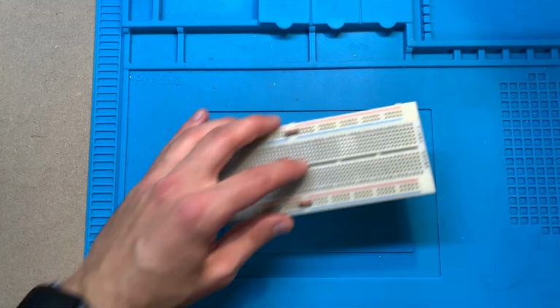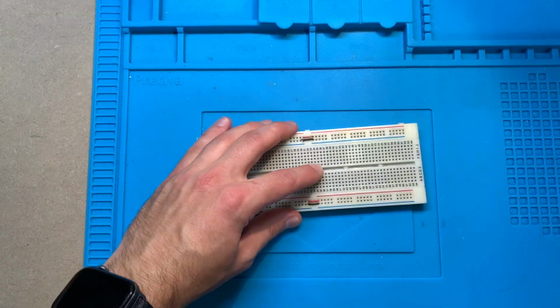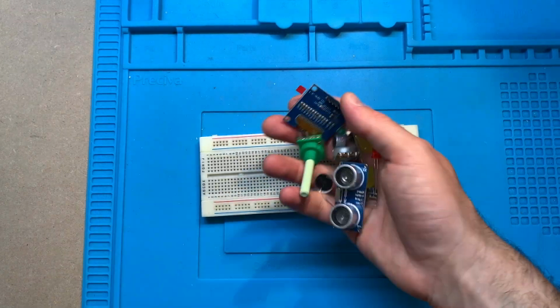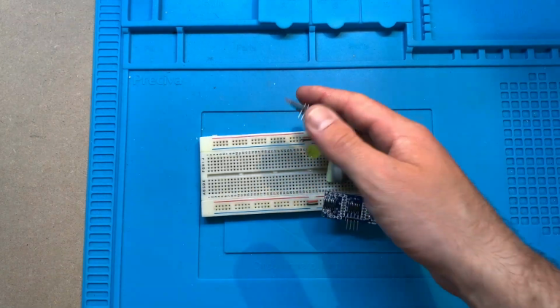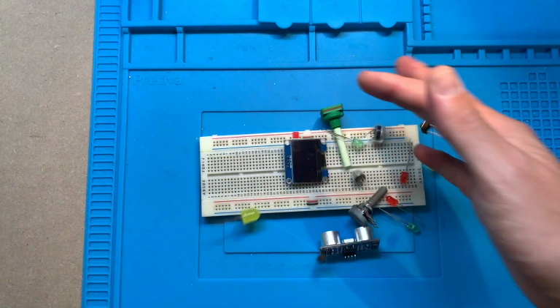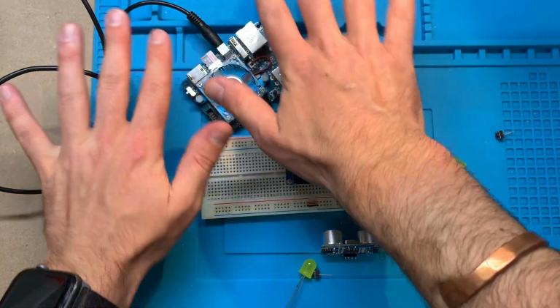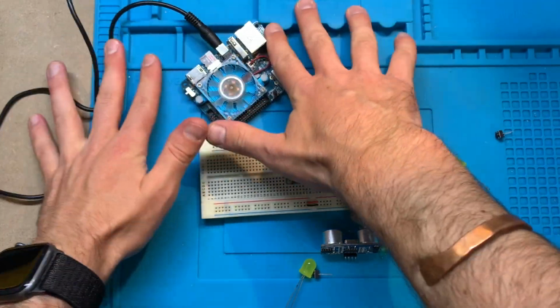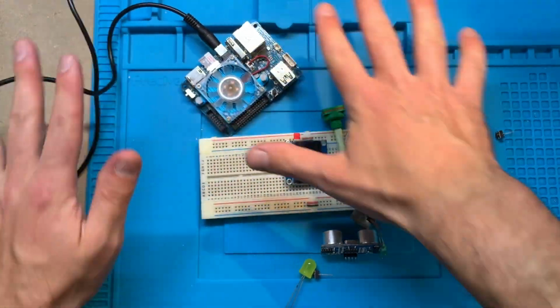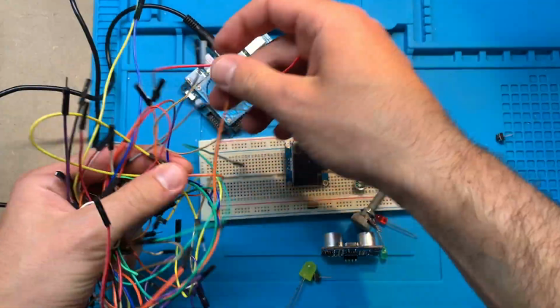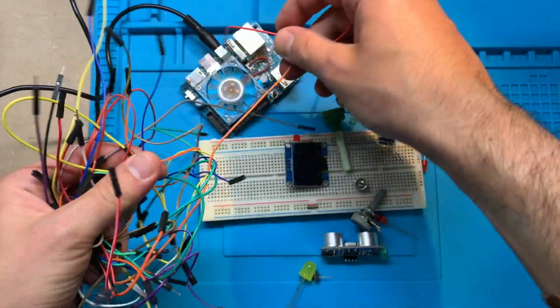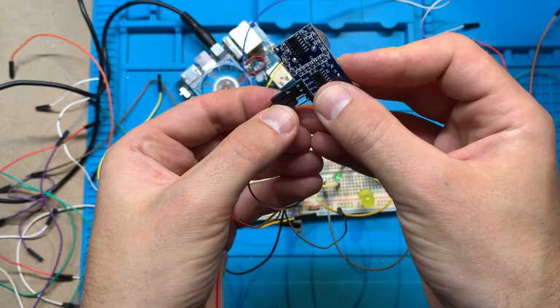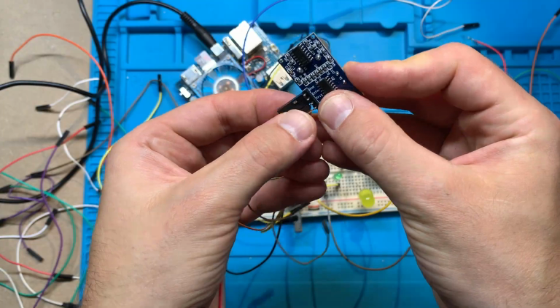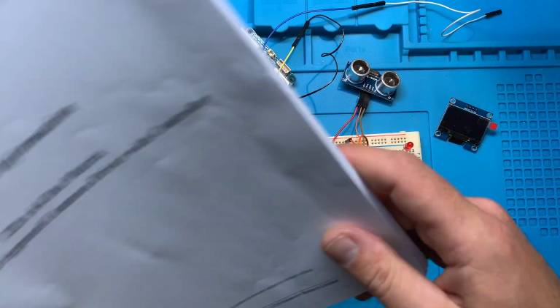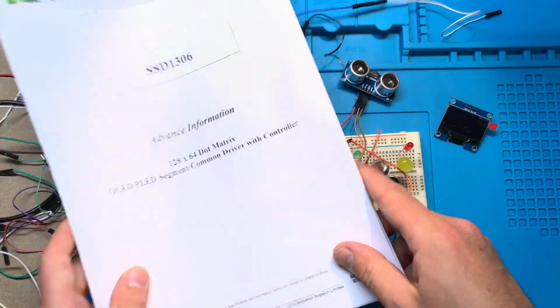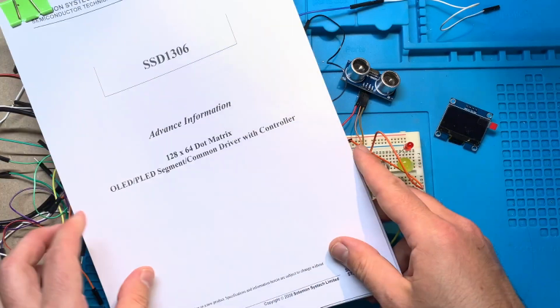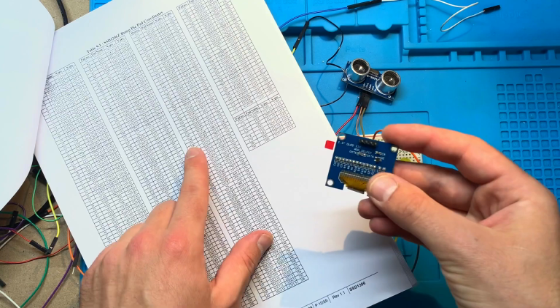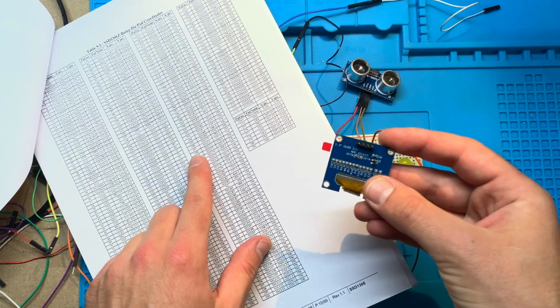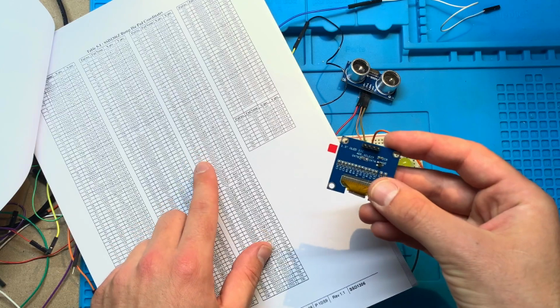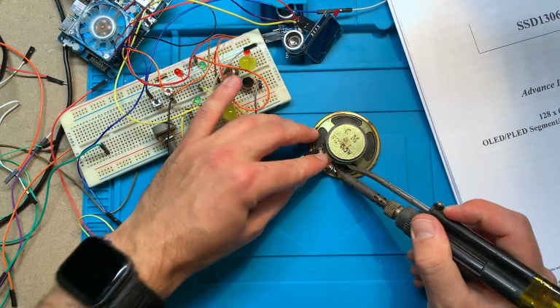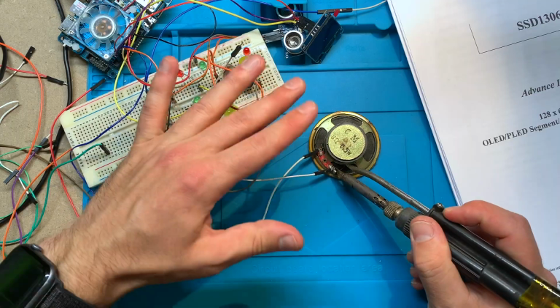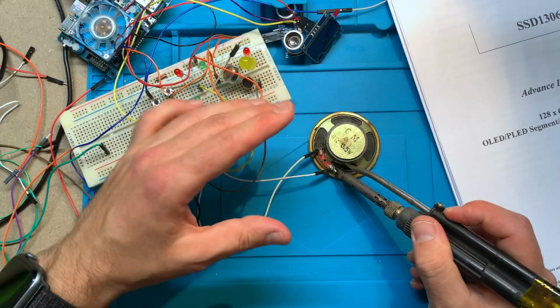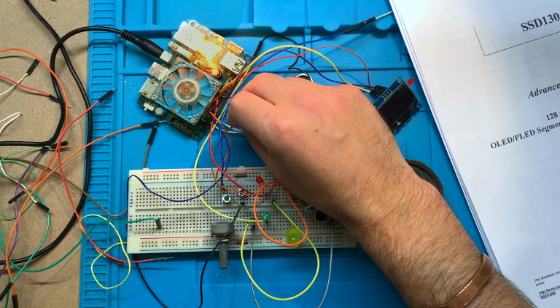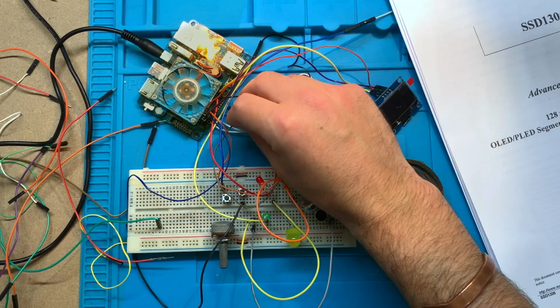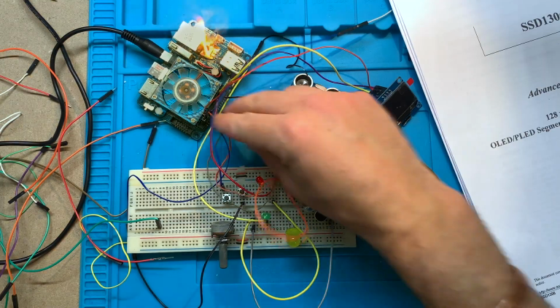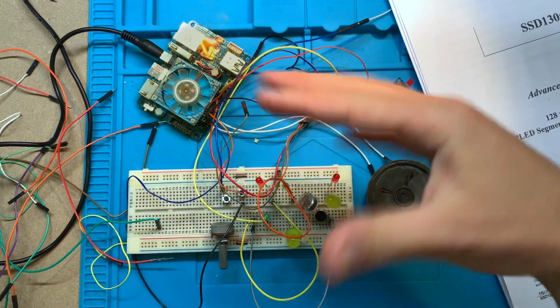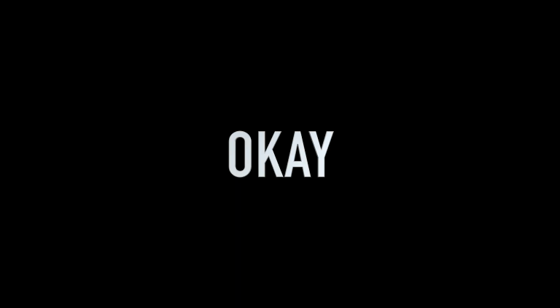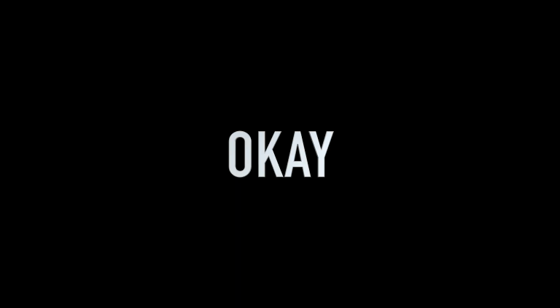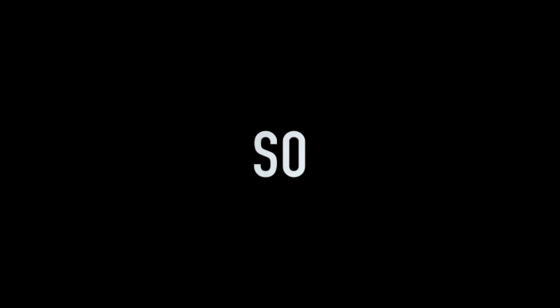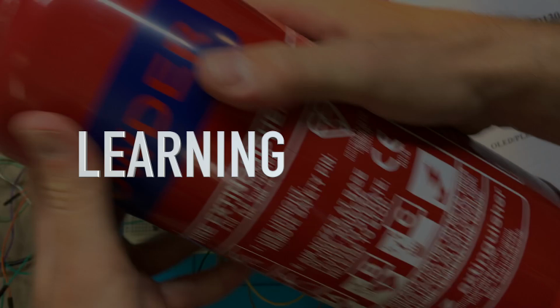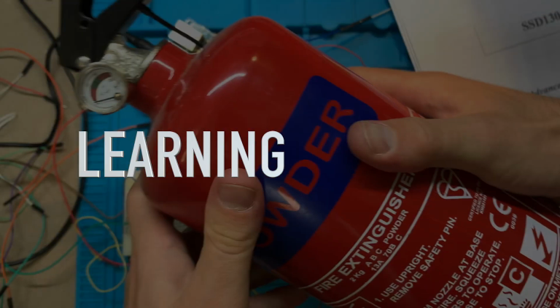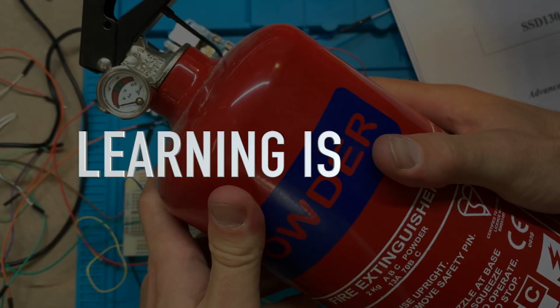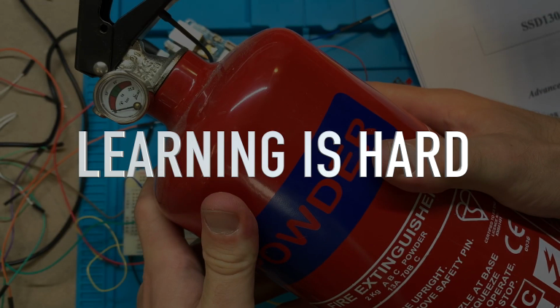But electronics is hard. It always goes wrong. That's on fire. Okay, so learning is hard.